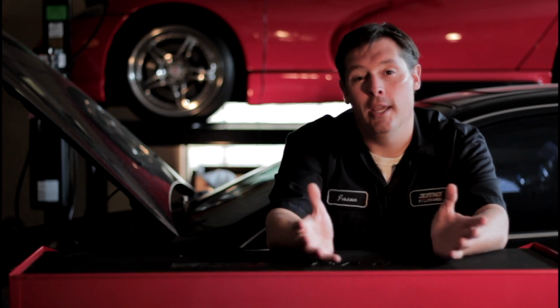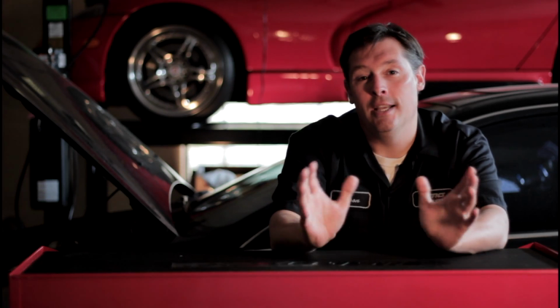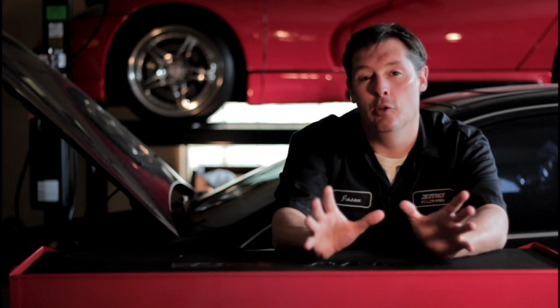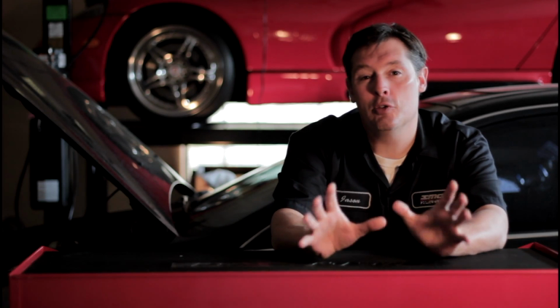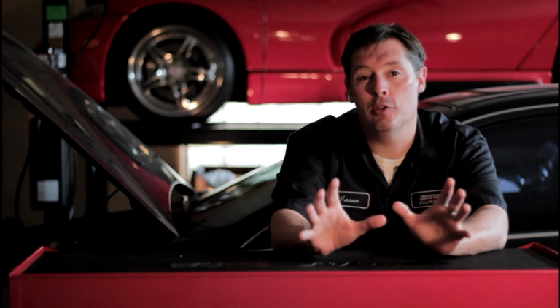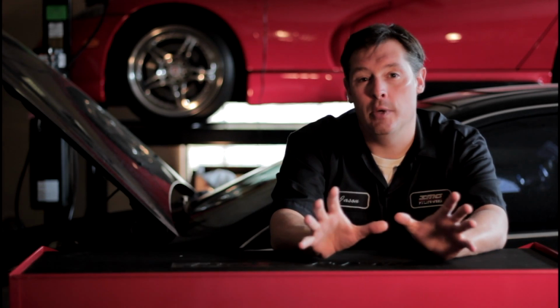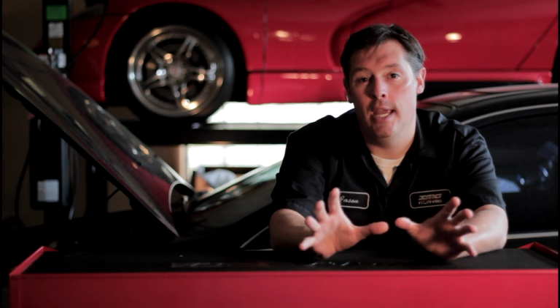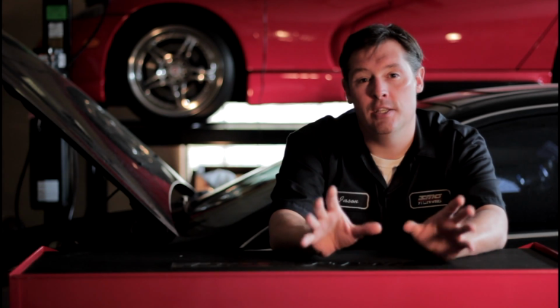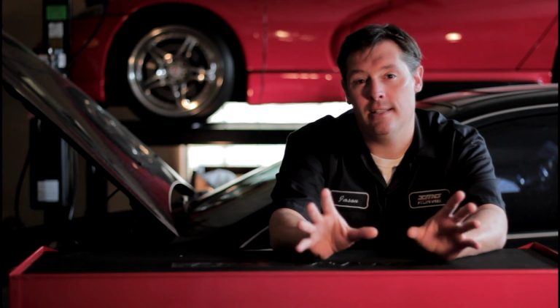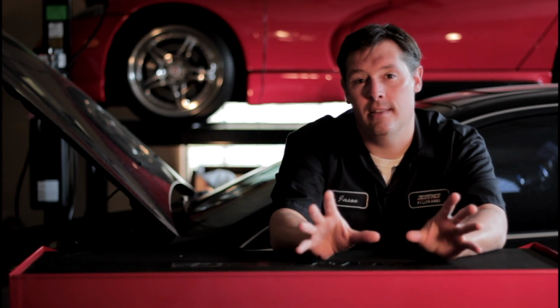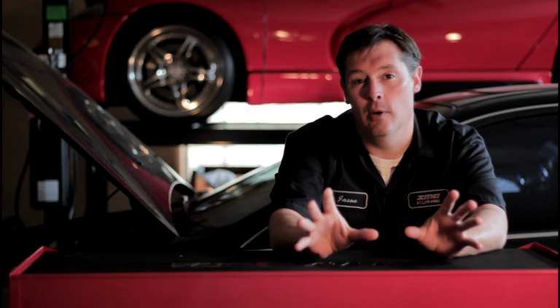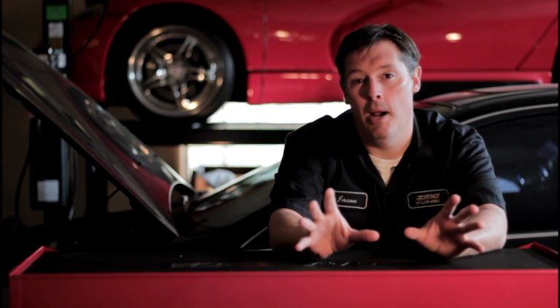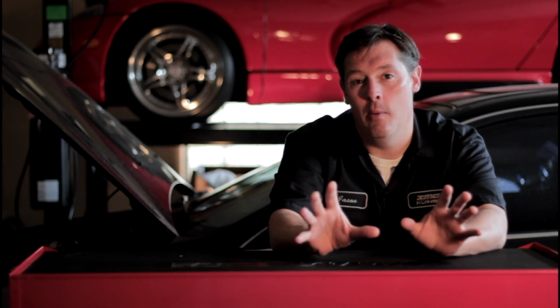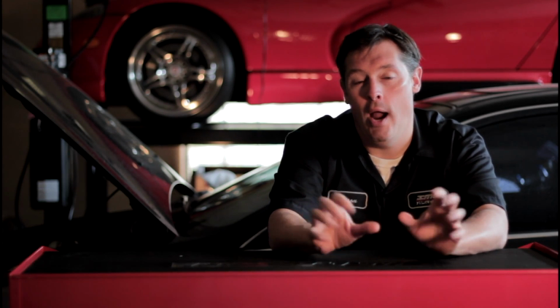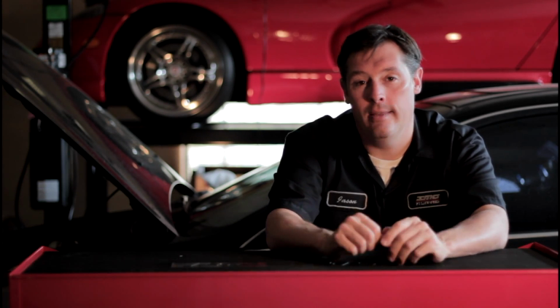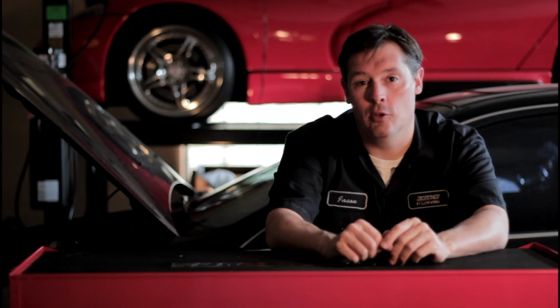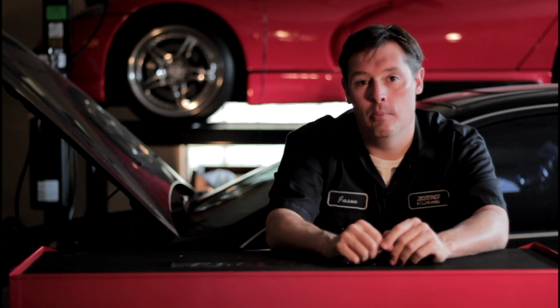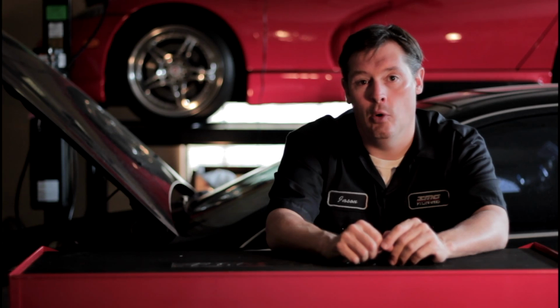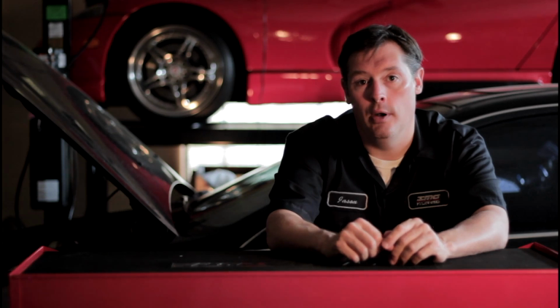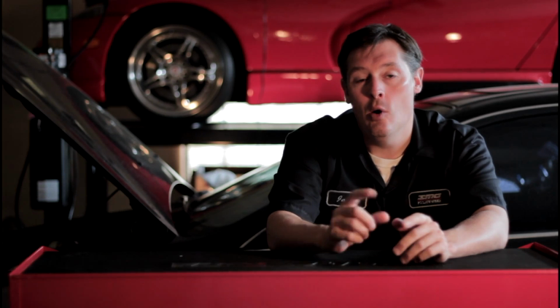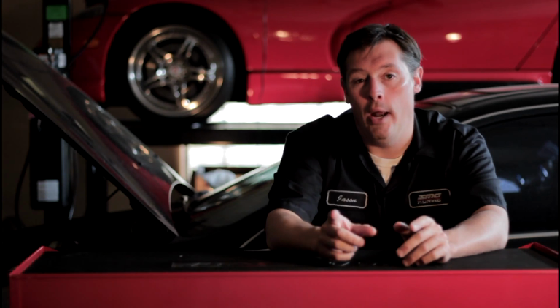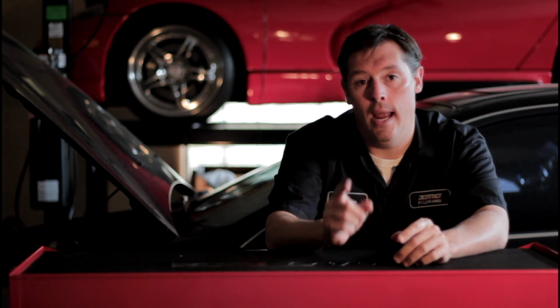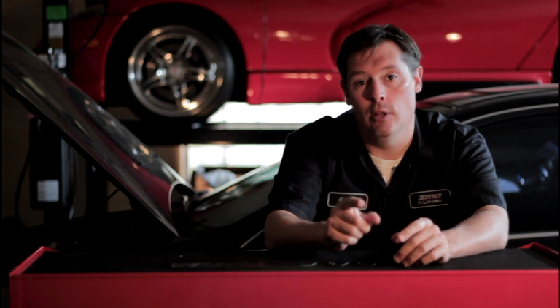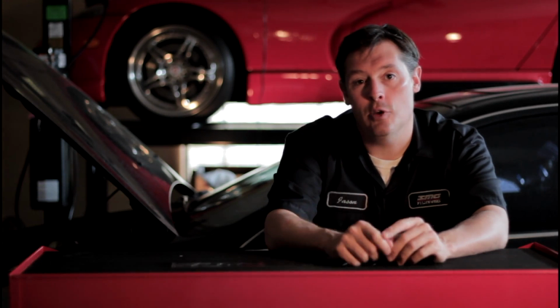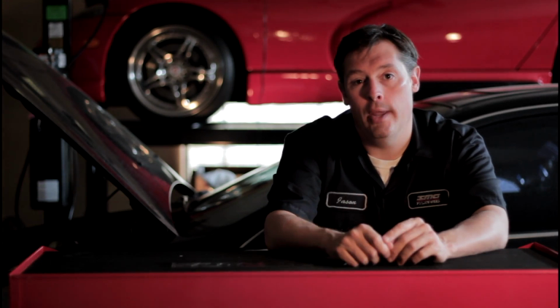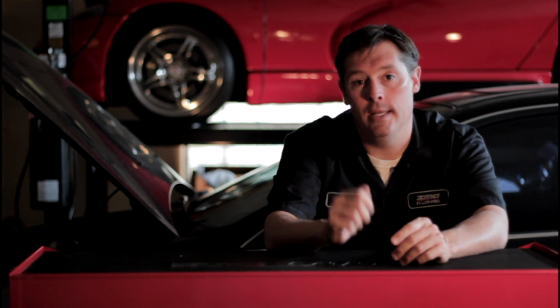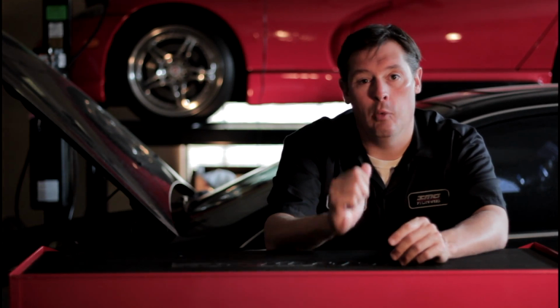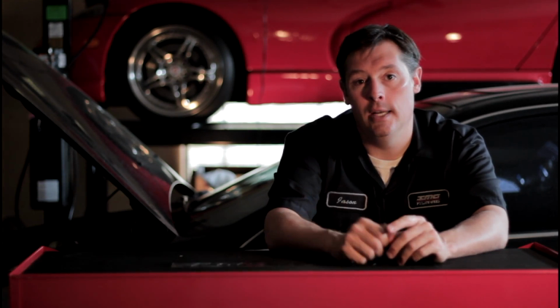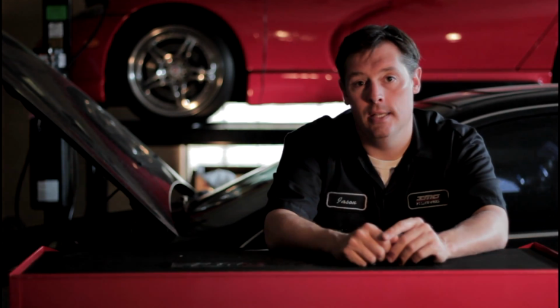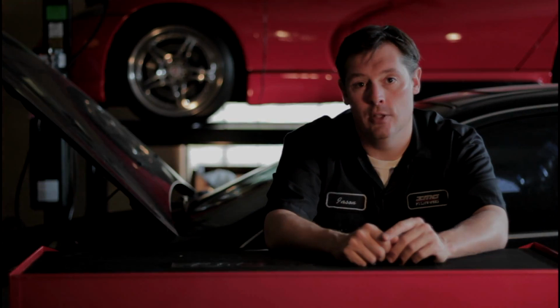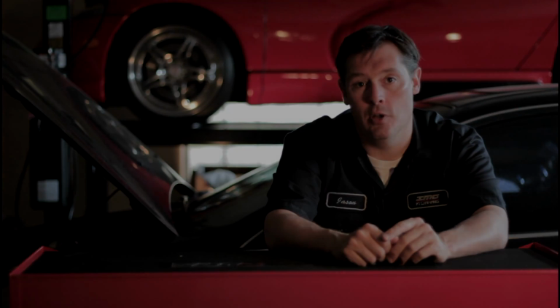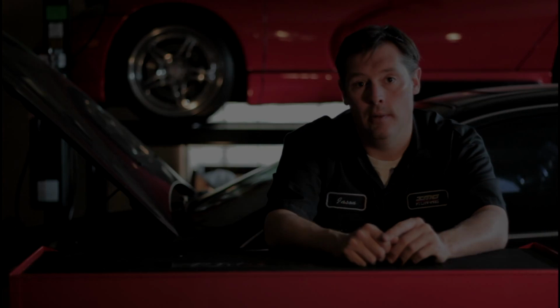Okay guys, so those are the three gauges and the theory behind why I think they're important. Right now let's go ahead and get right into the install.